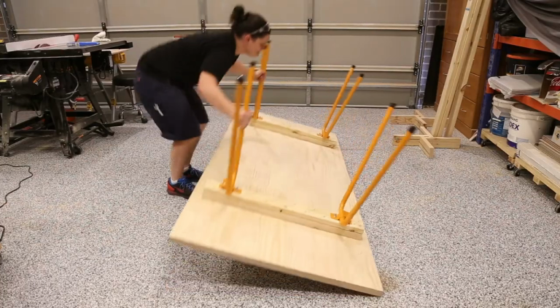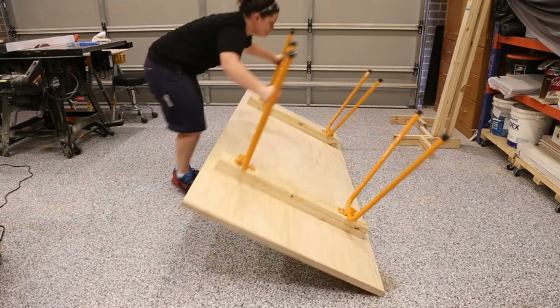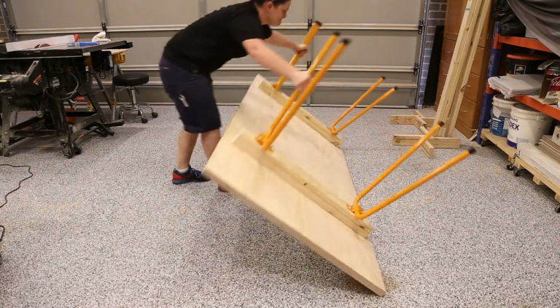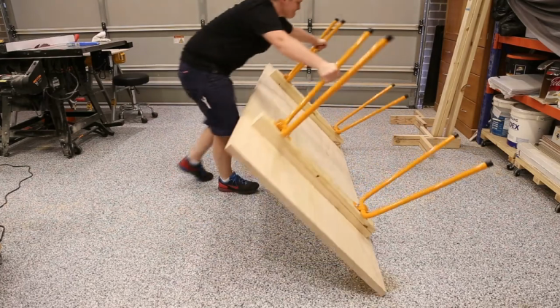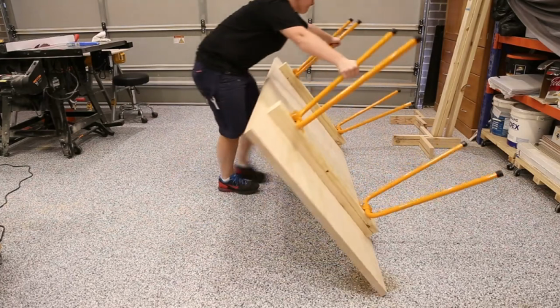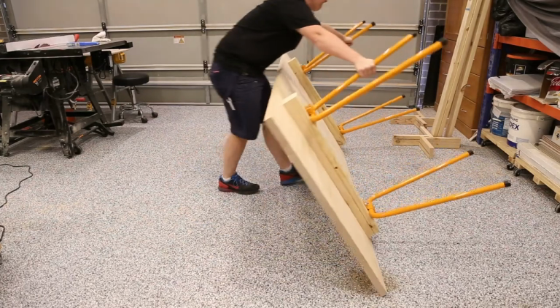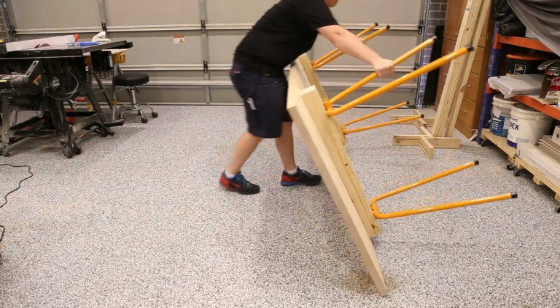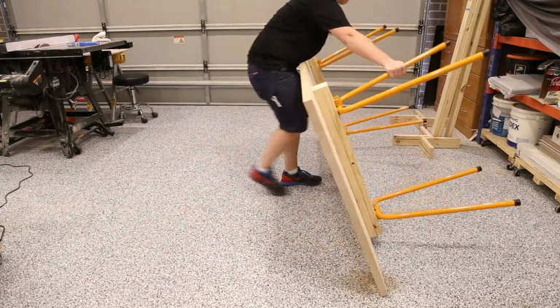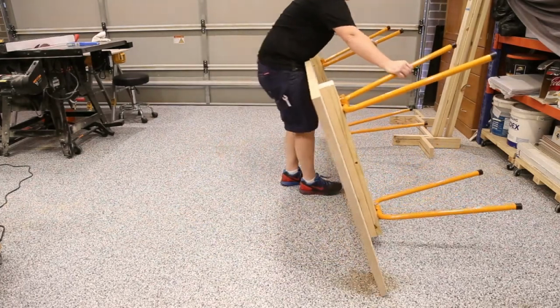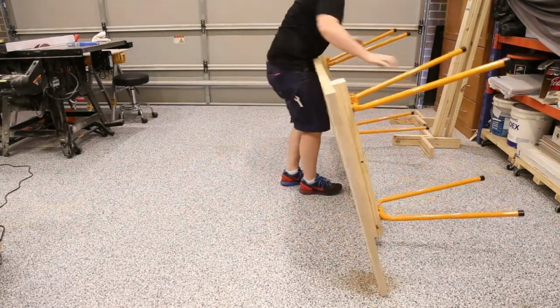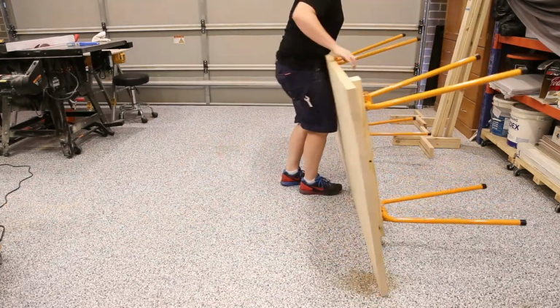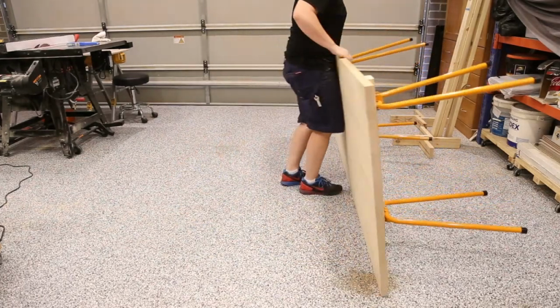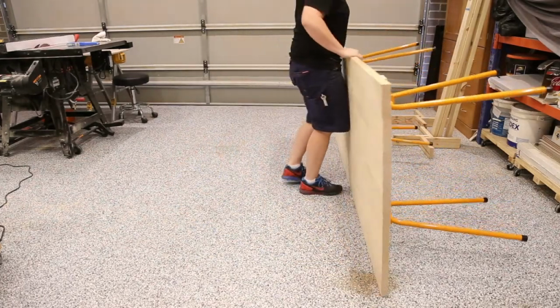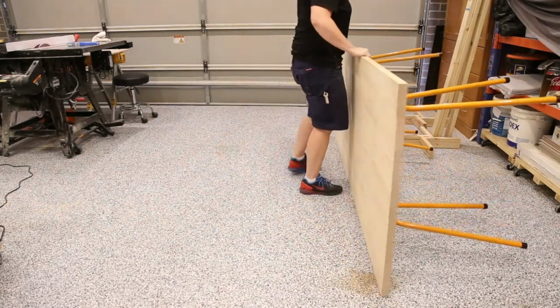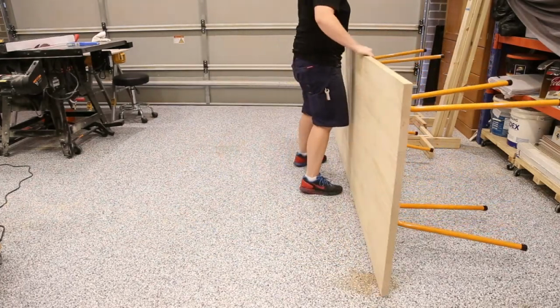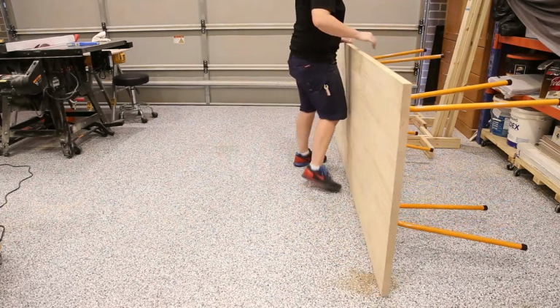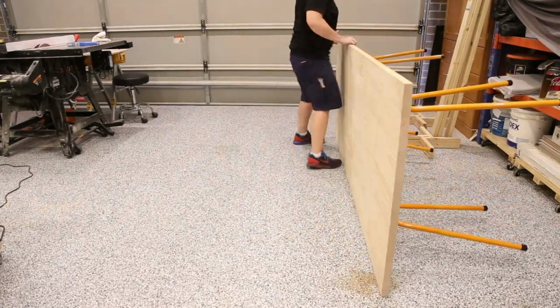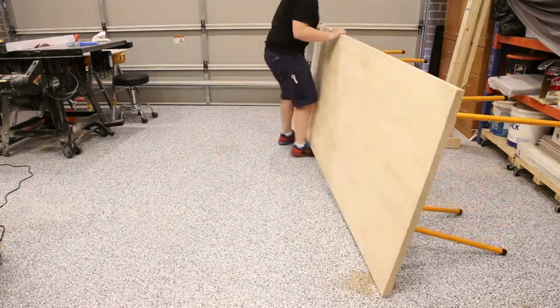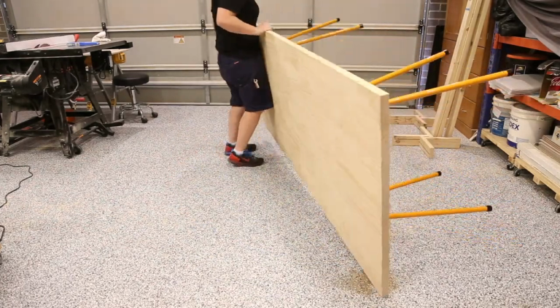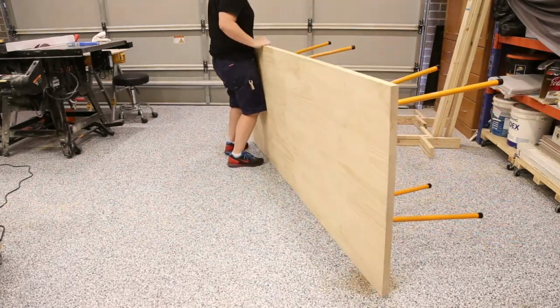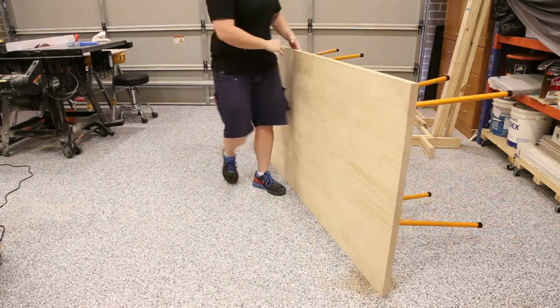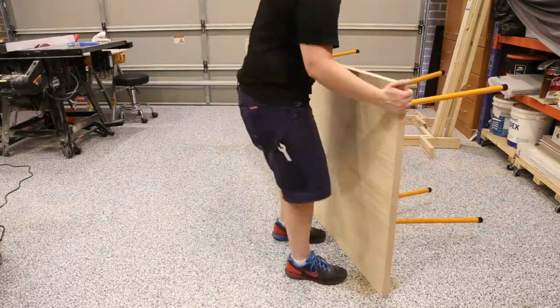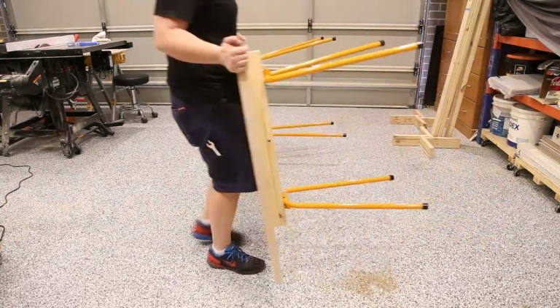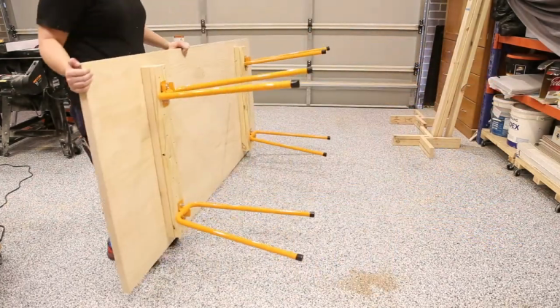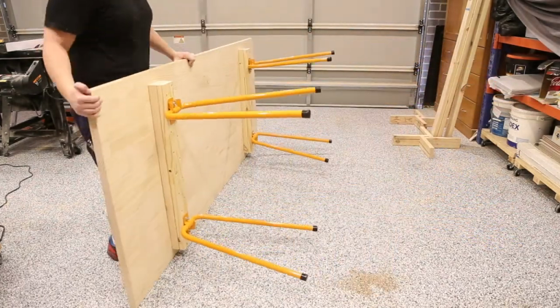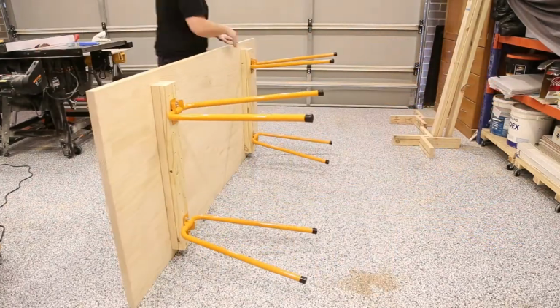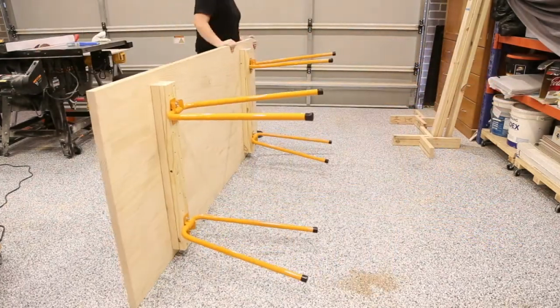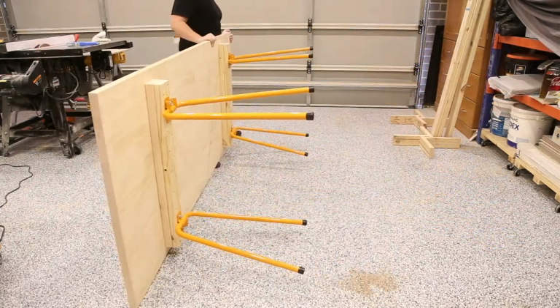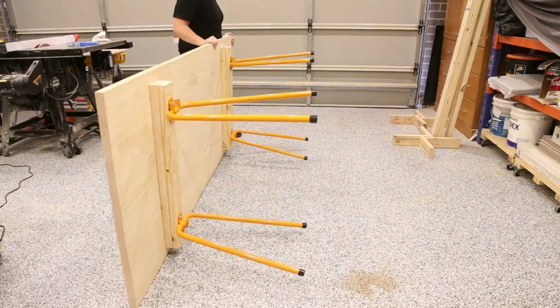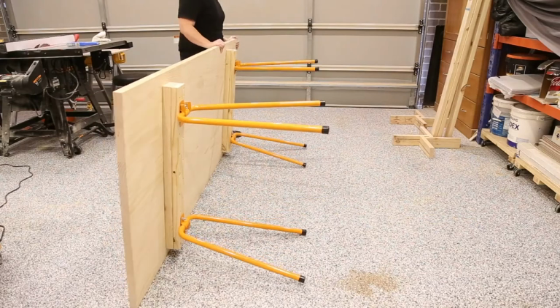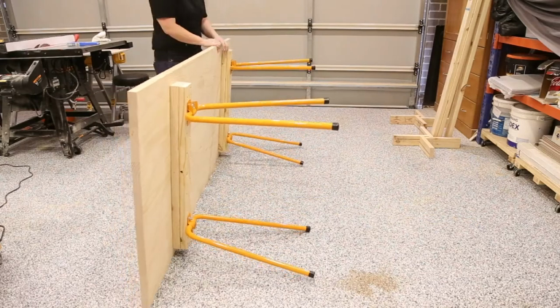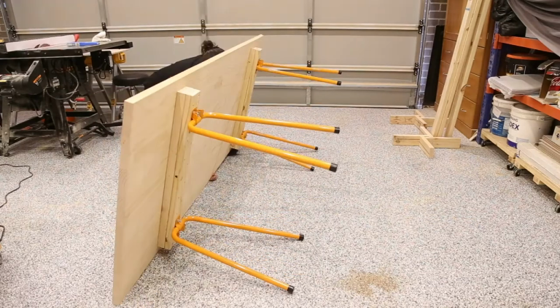Now this is a prime example of how not to flip a table — it was very heavy and I was on my own, but I didn't want to wait for someone to come home so I just went for it.